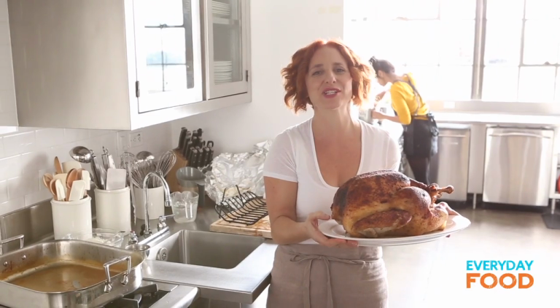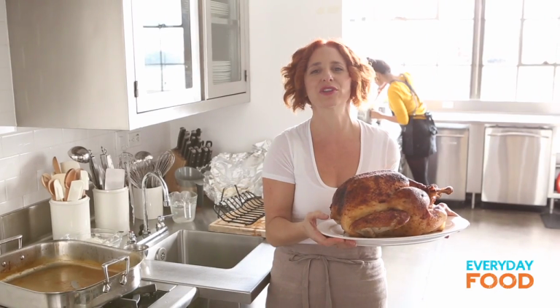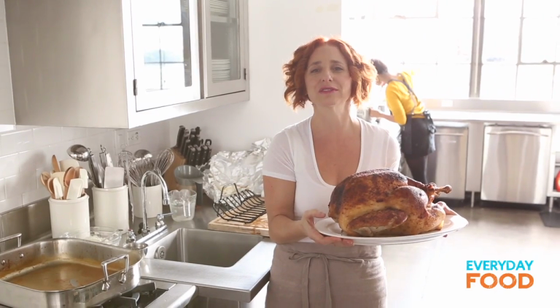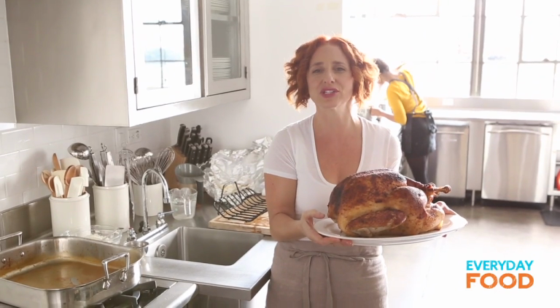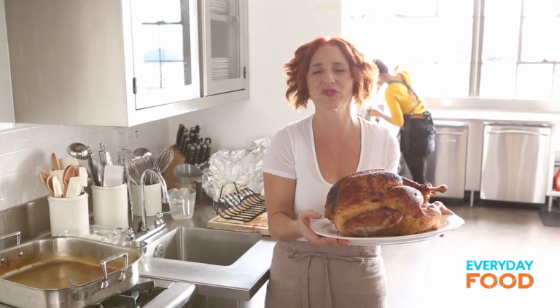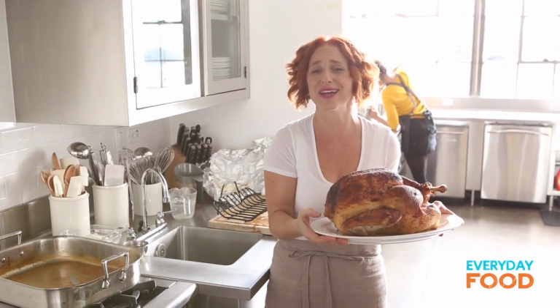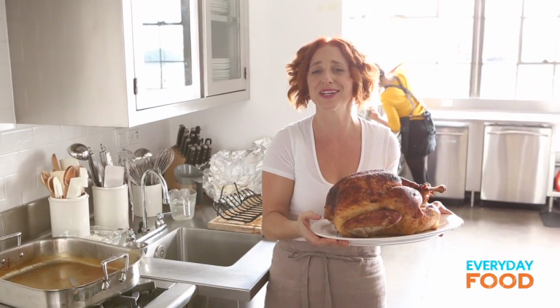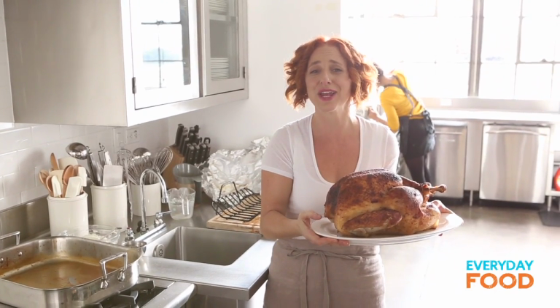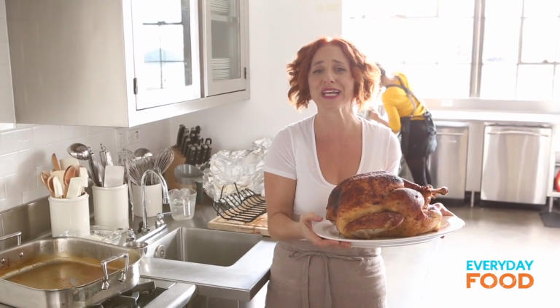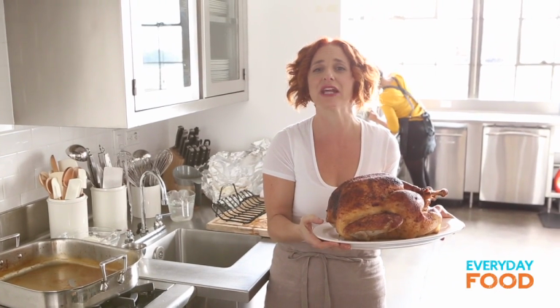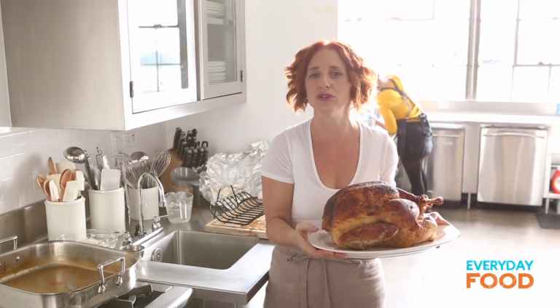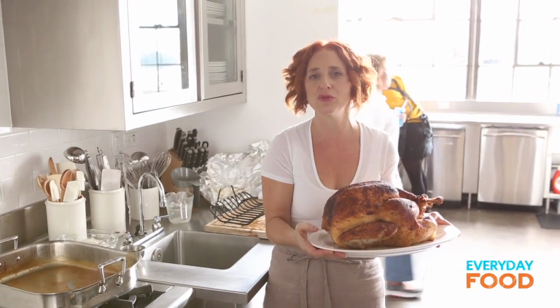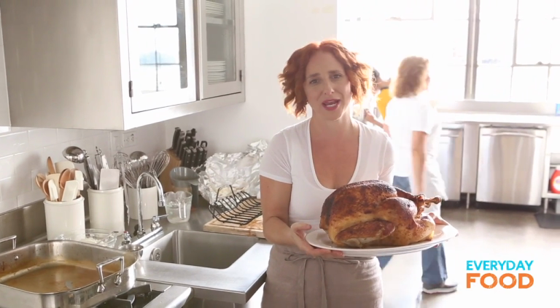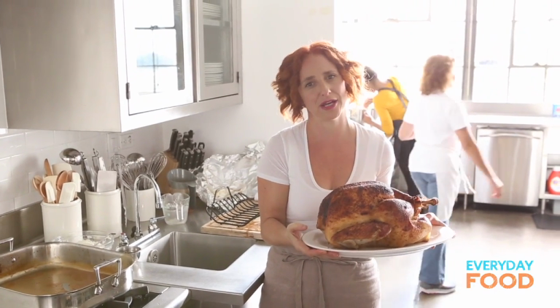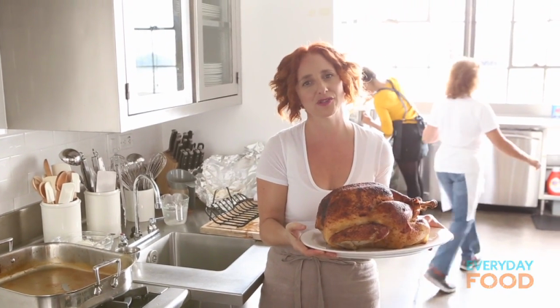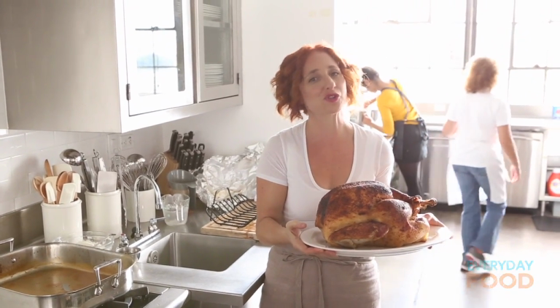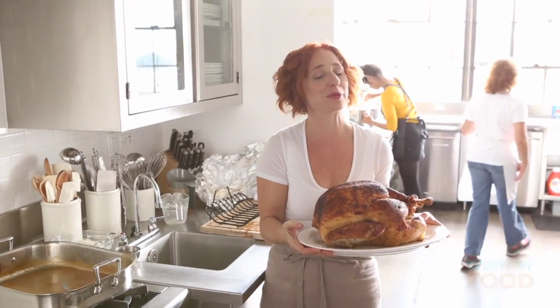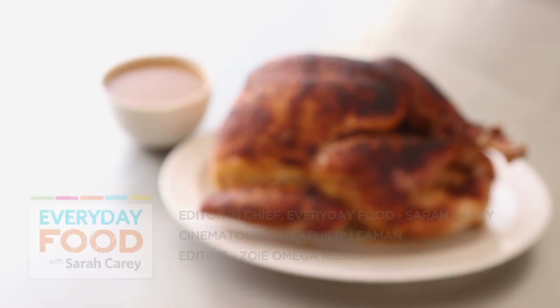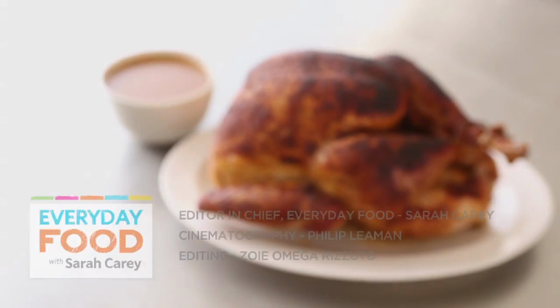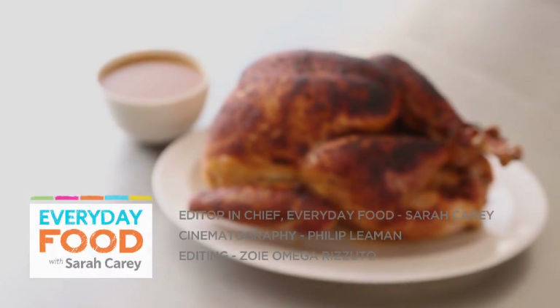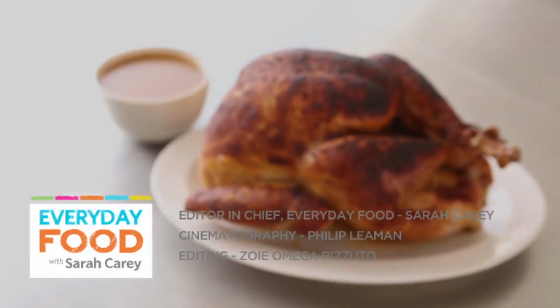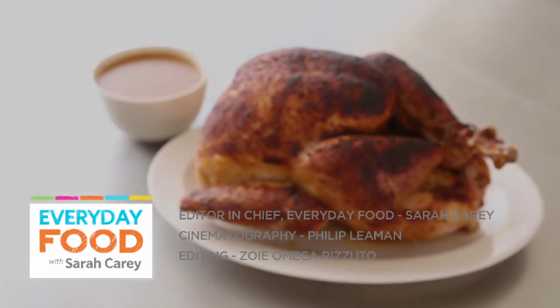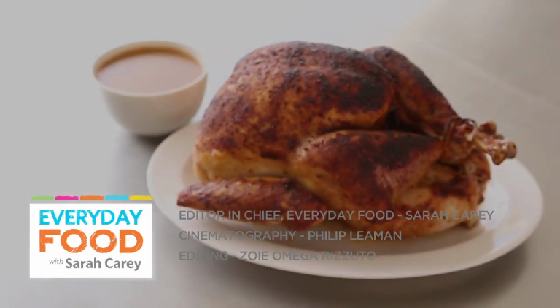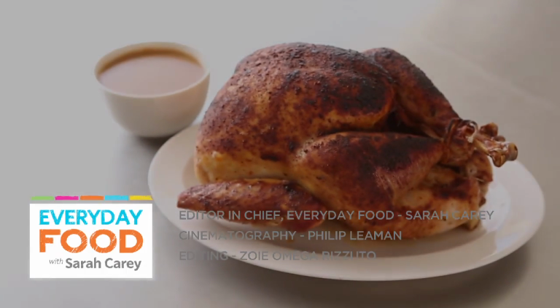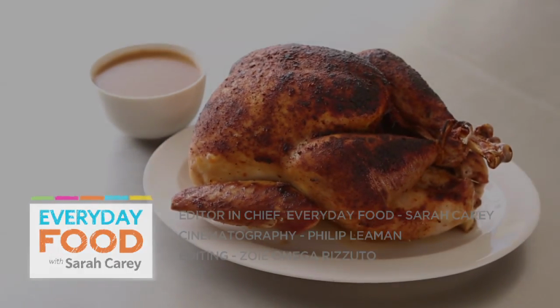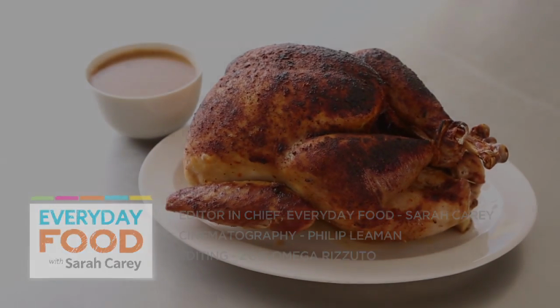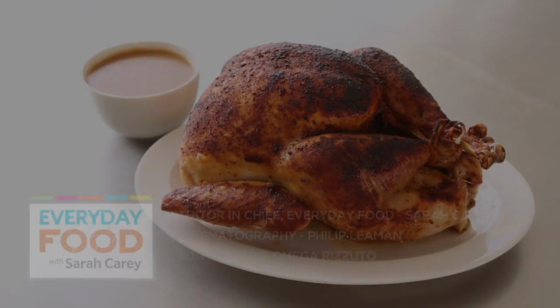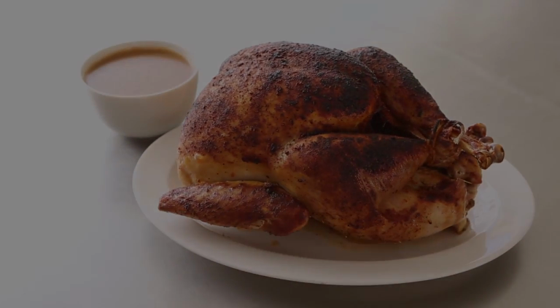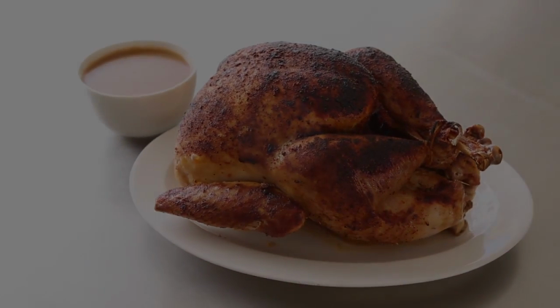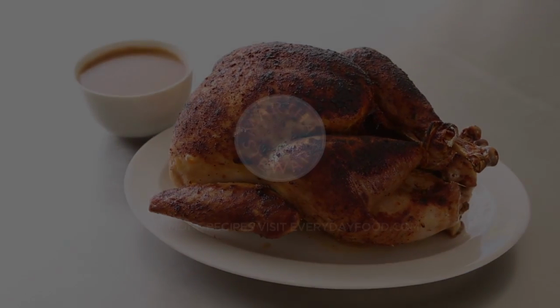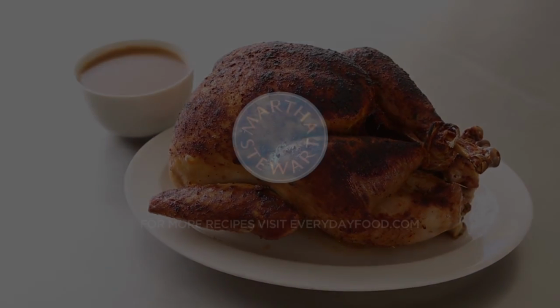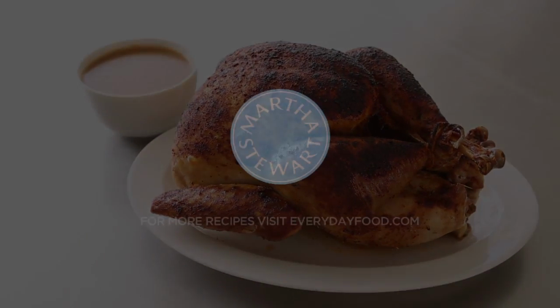It has a delicious, fantastic gravy and you made it. So you should be proud of yourself and happy to say, Happy Thanksgiving.